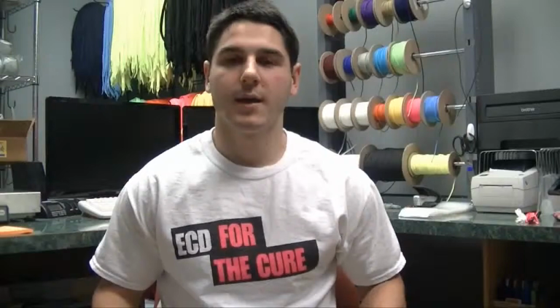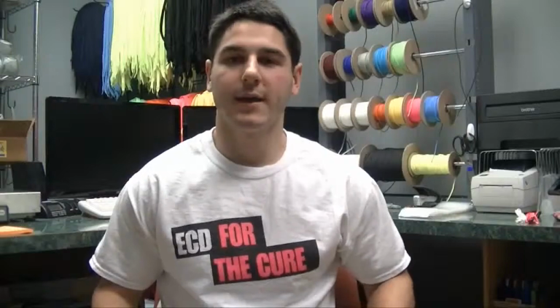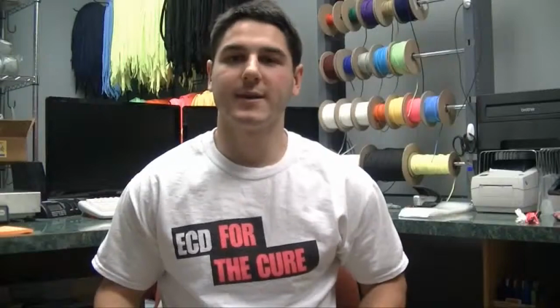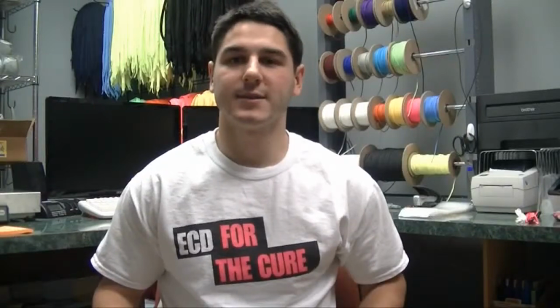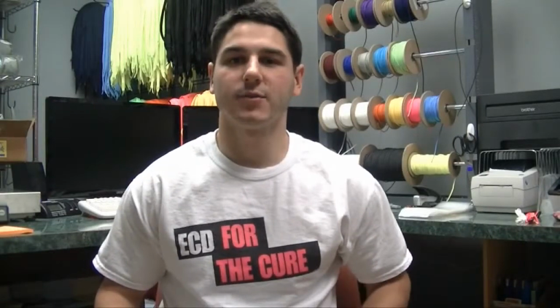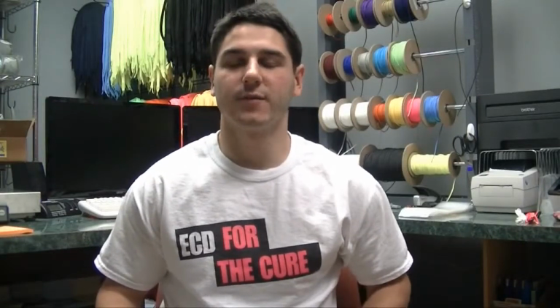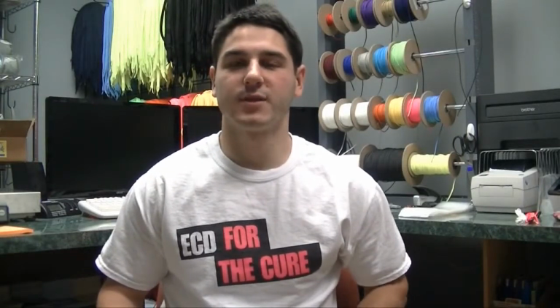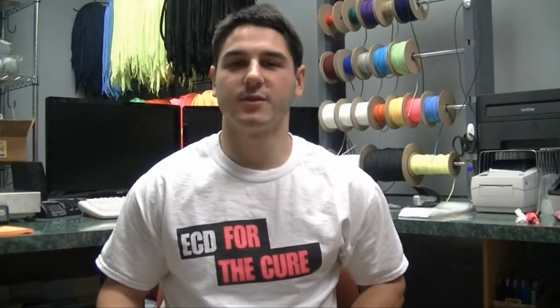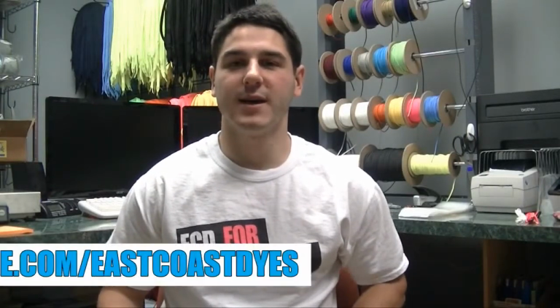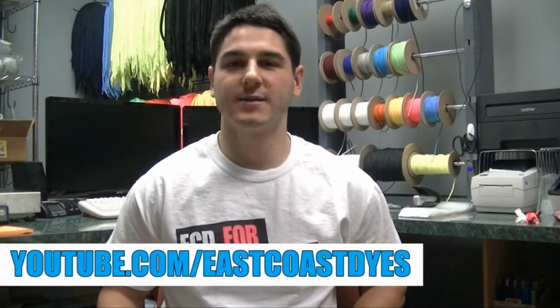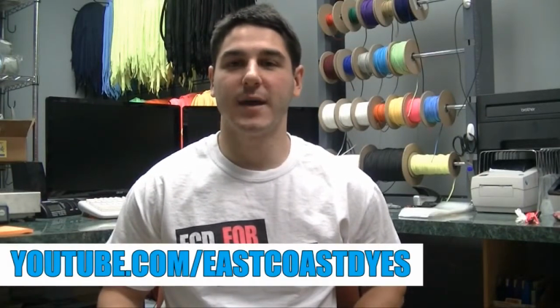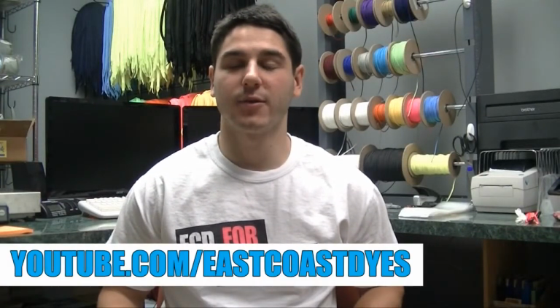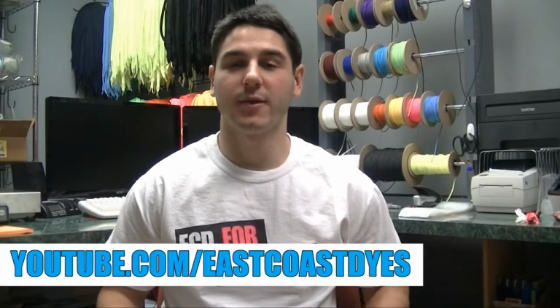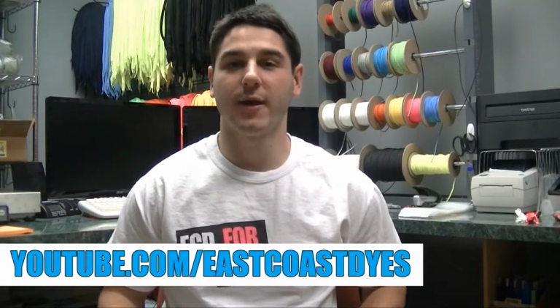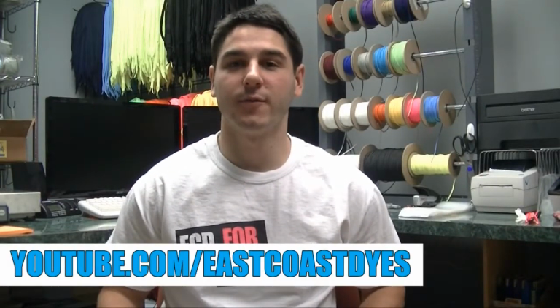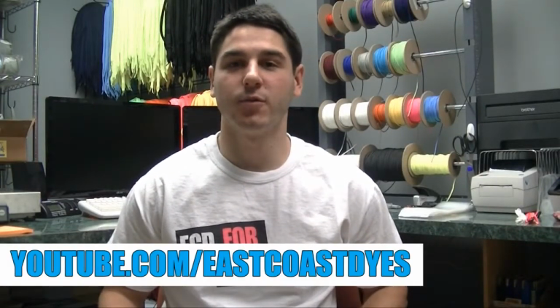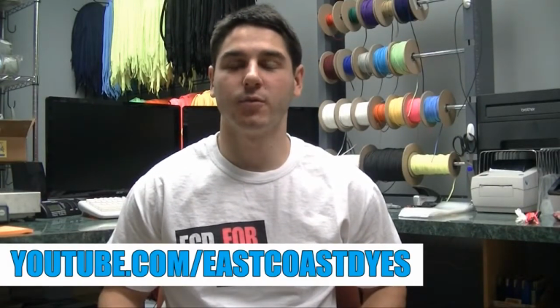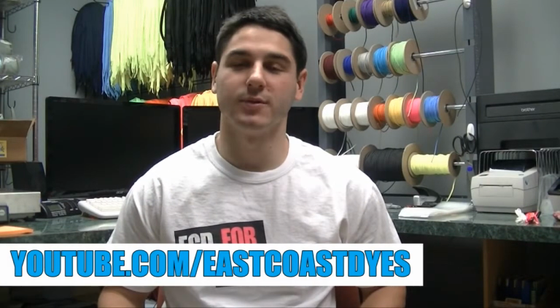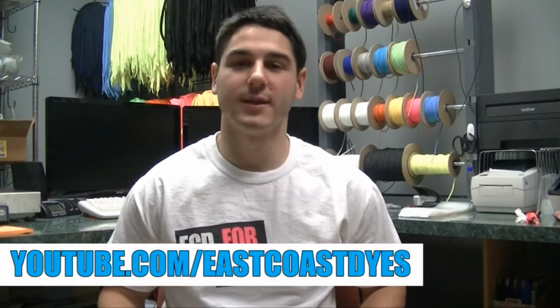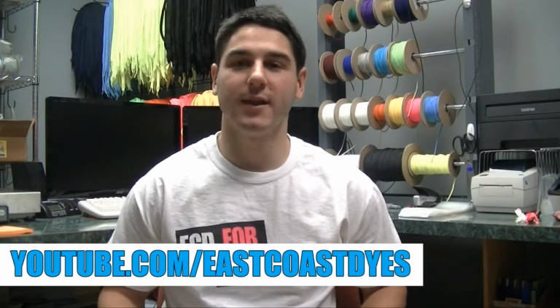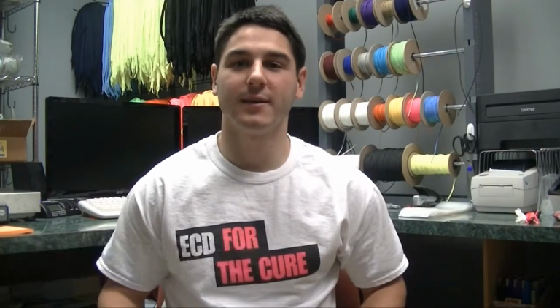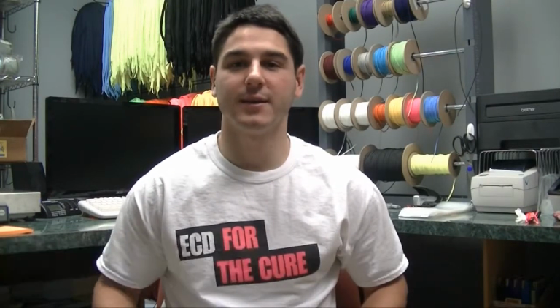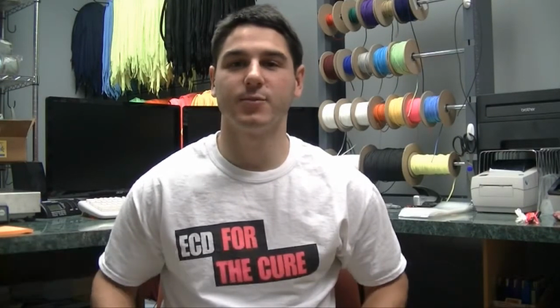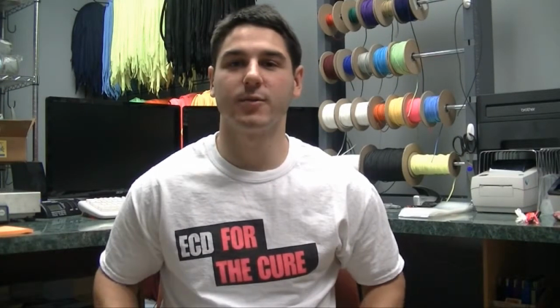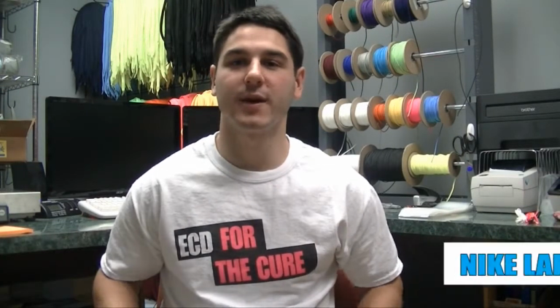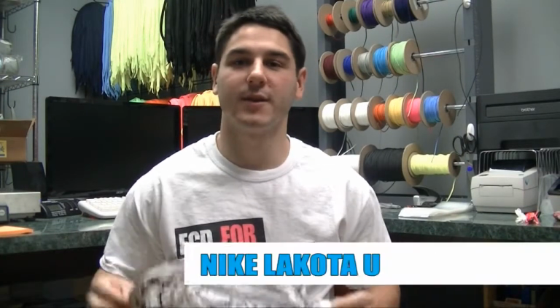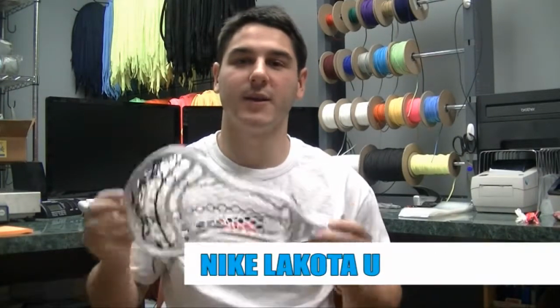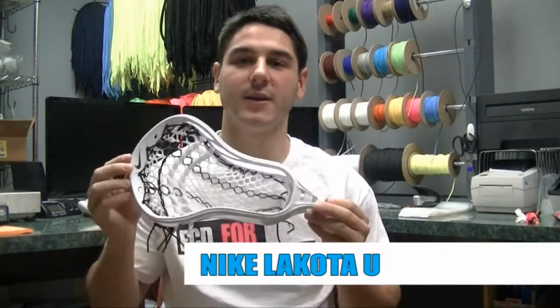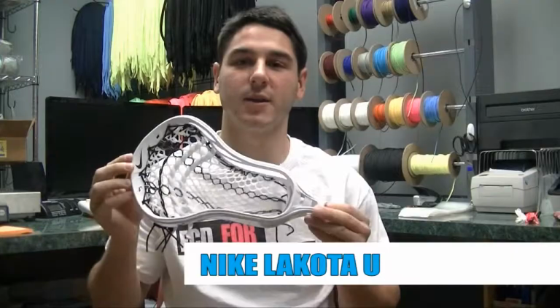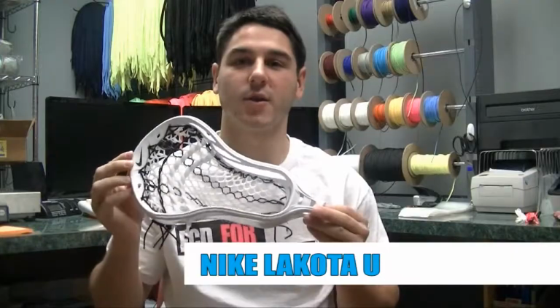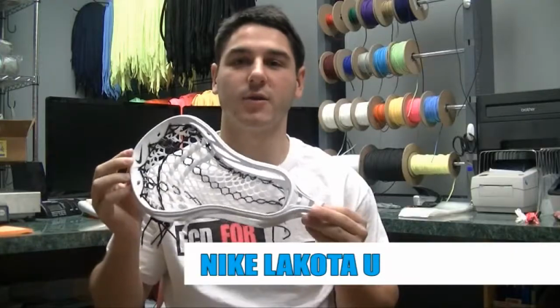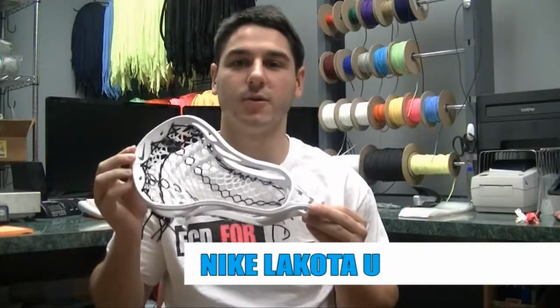Hey guys, it's Greg from East Coast Dyes, back with another head review on TLN, and this week we've got the Nike Lakota U.